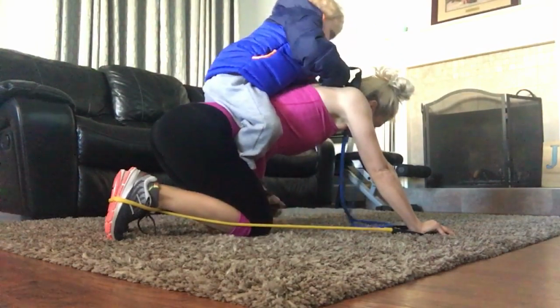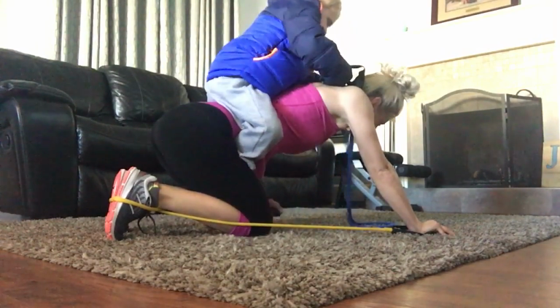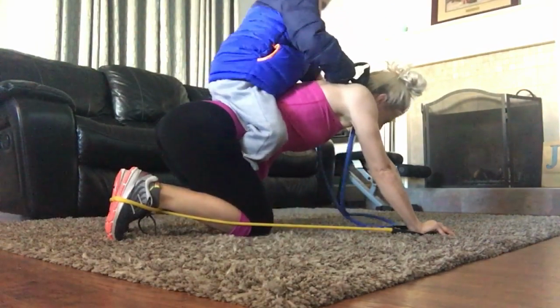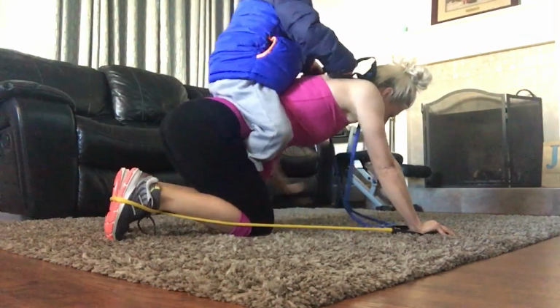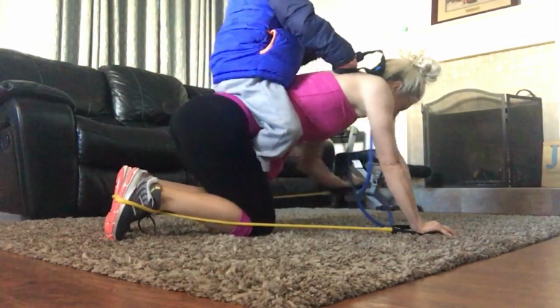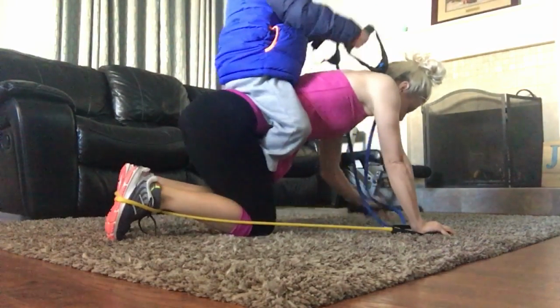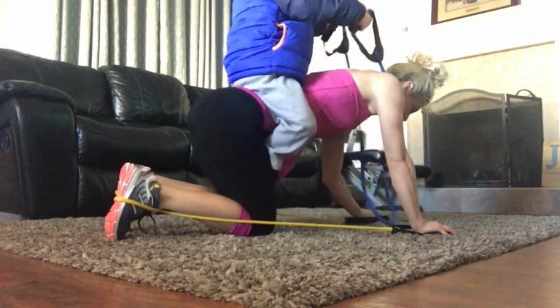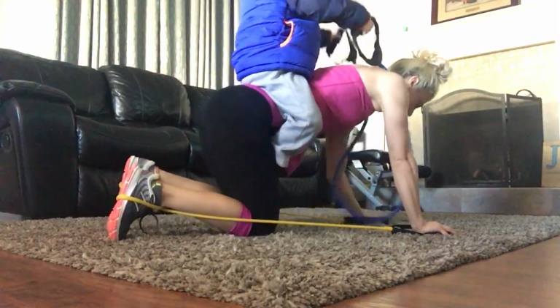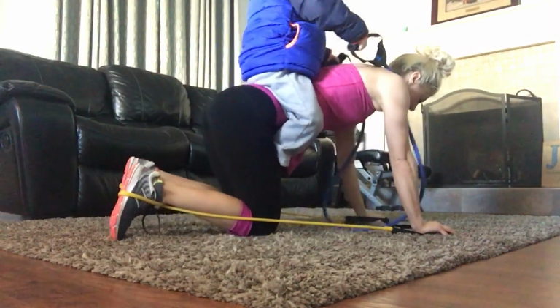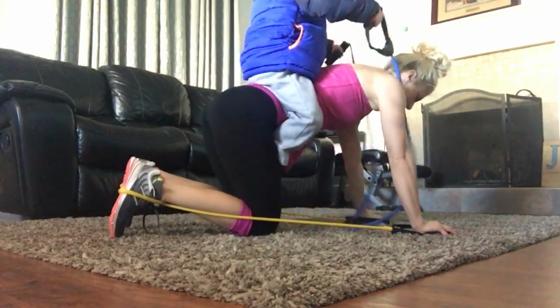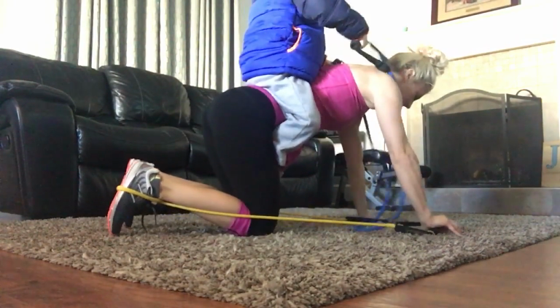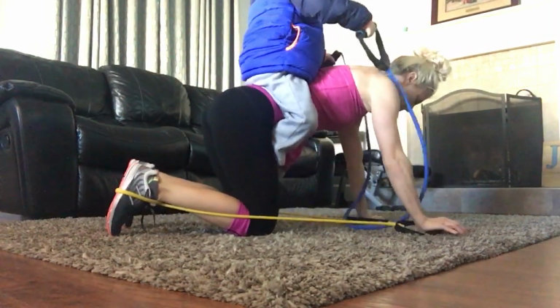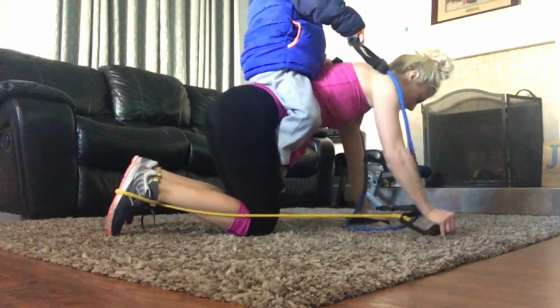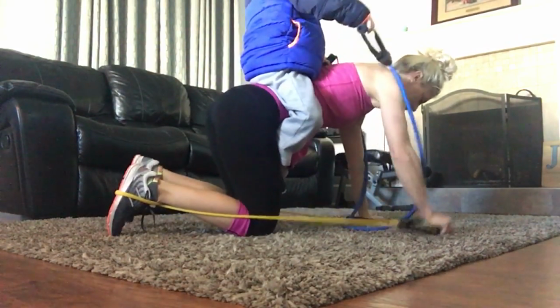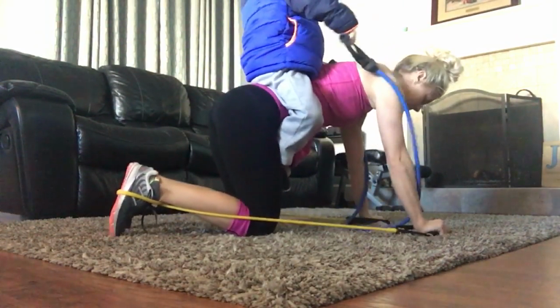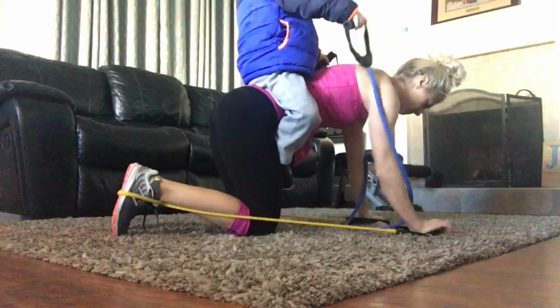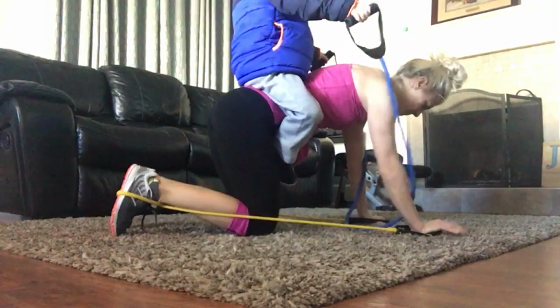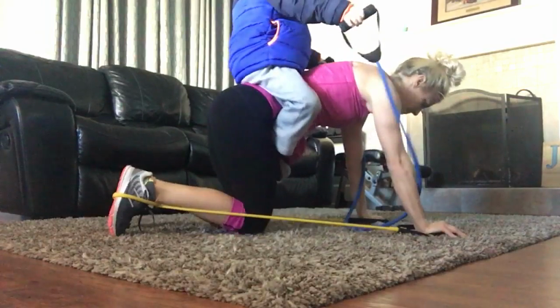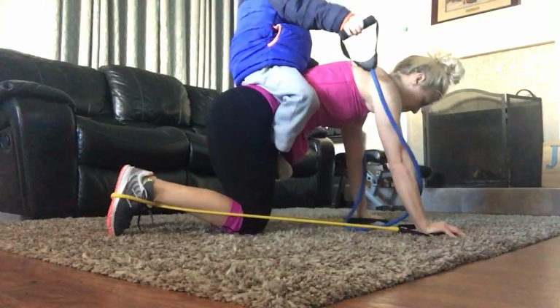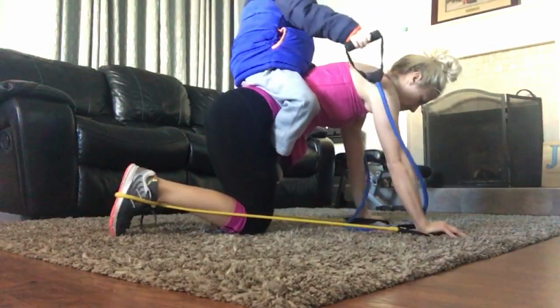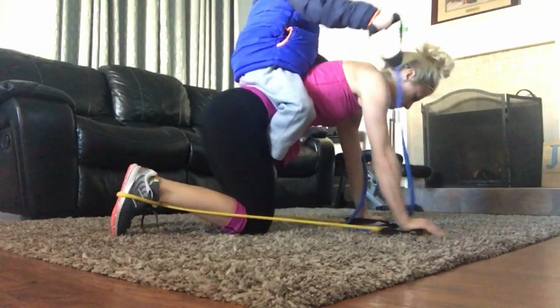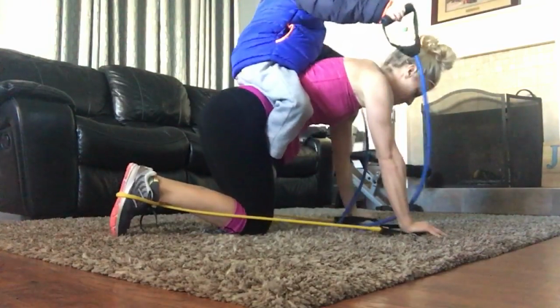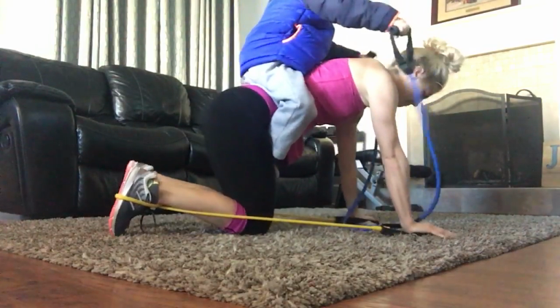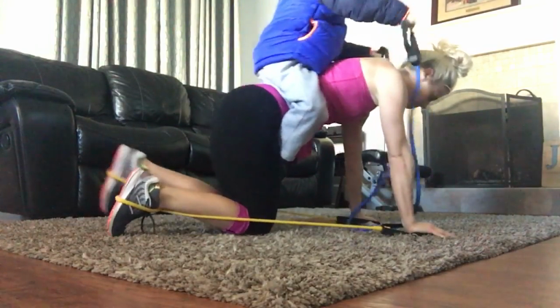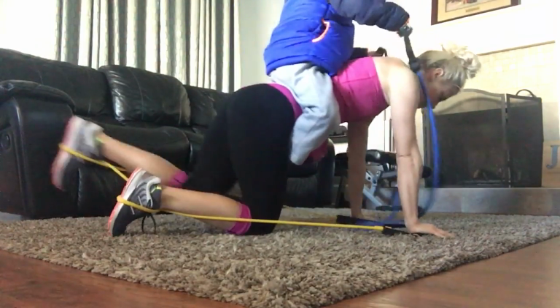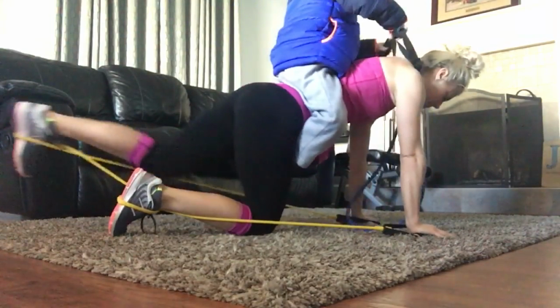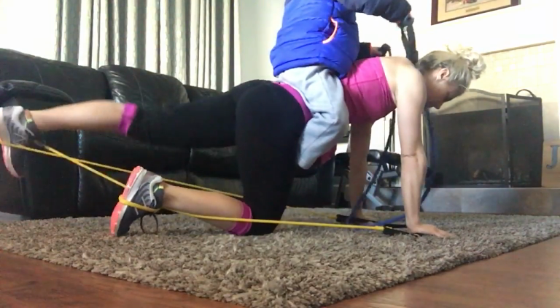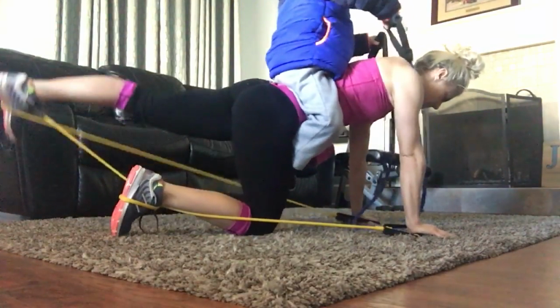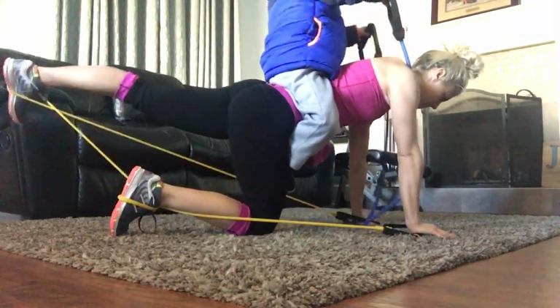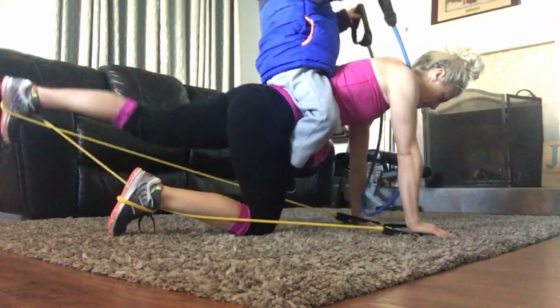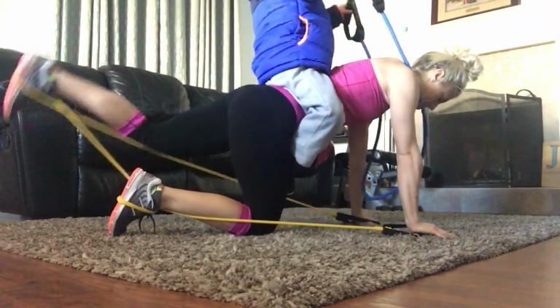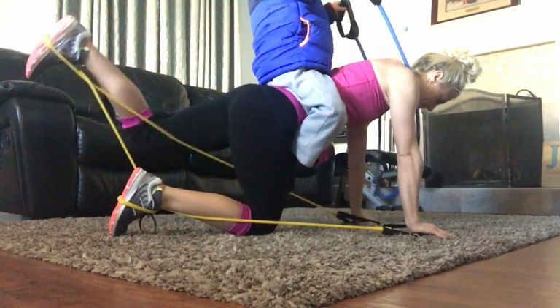Here we go. Into position. I want to check on Remy. Three, two, one leg back and curl.